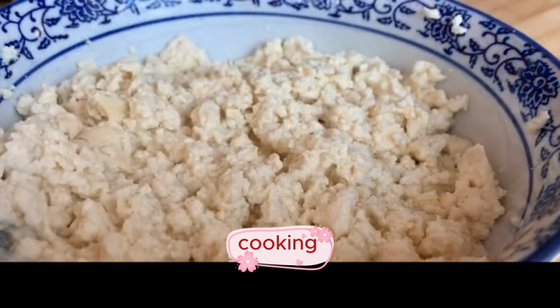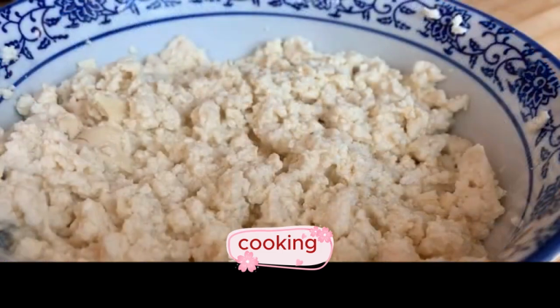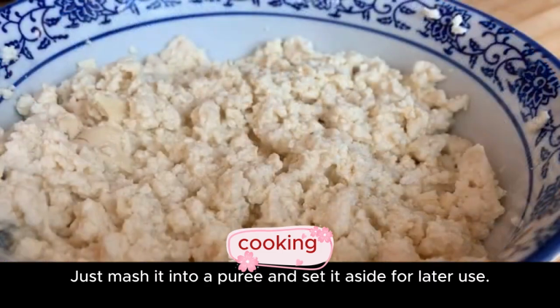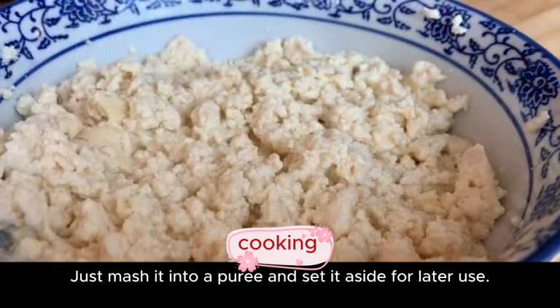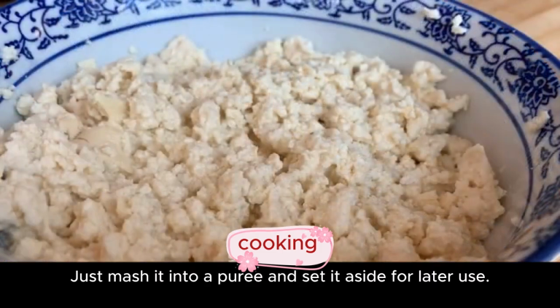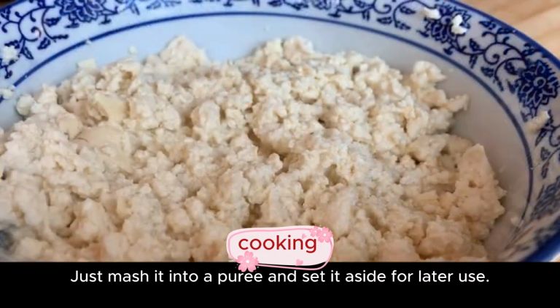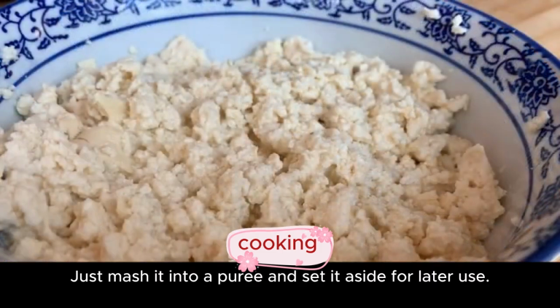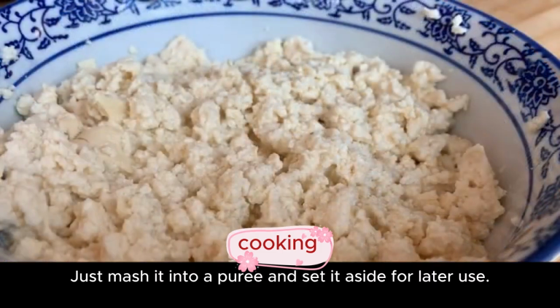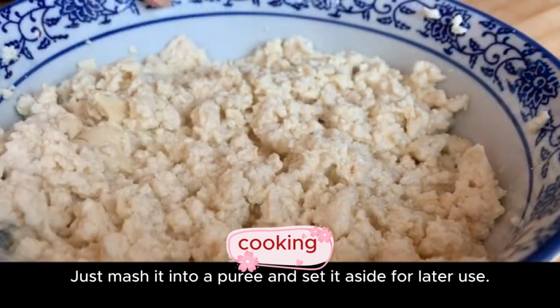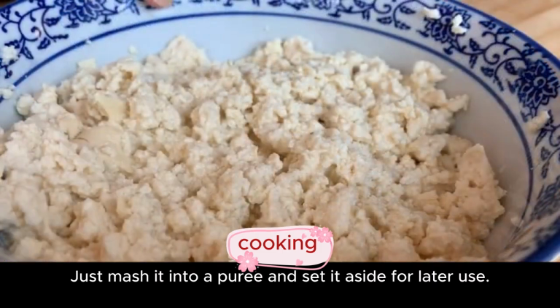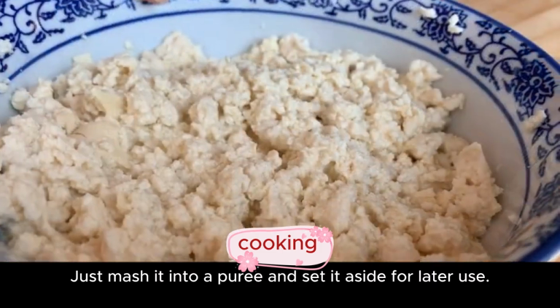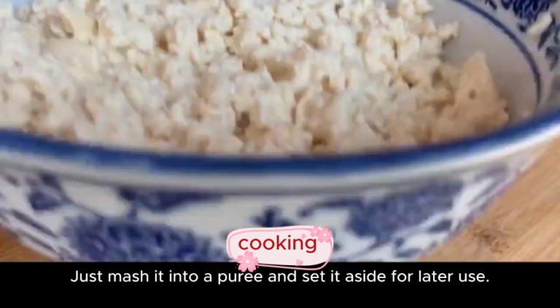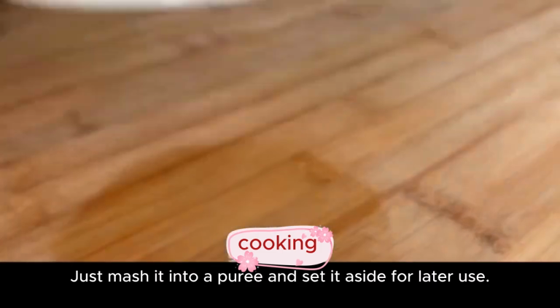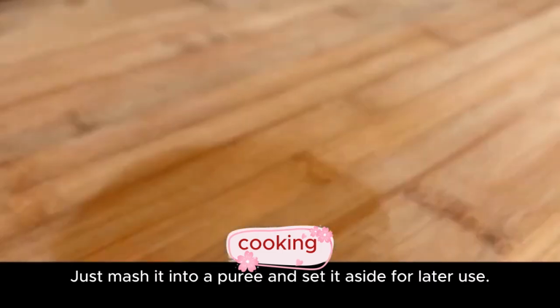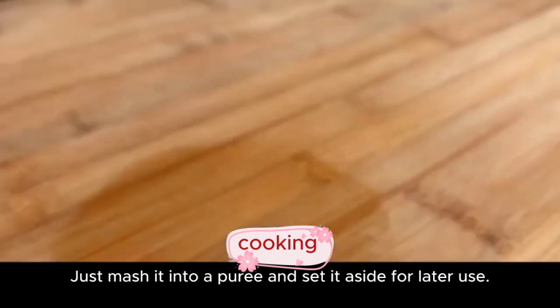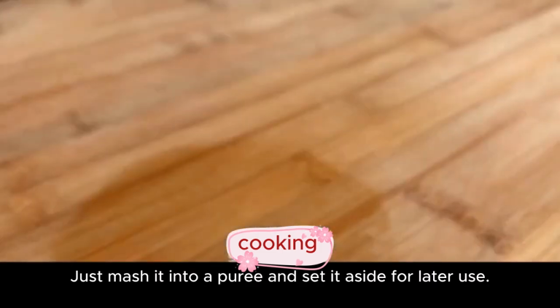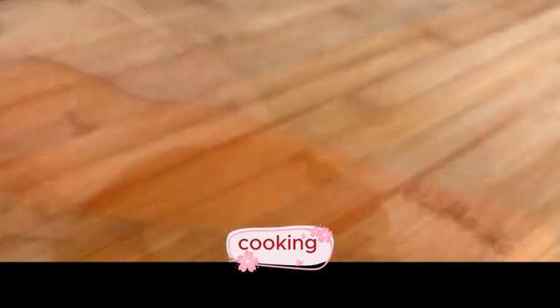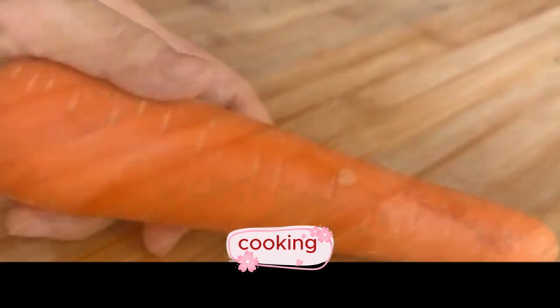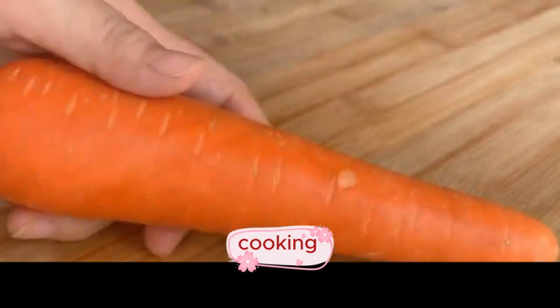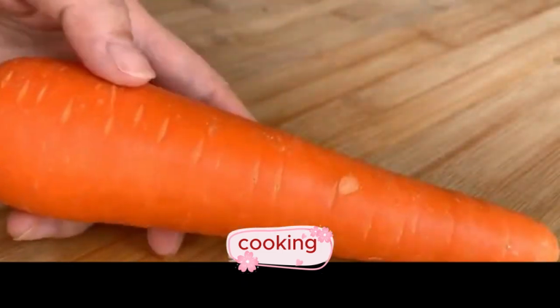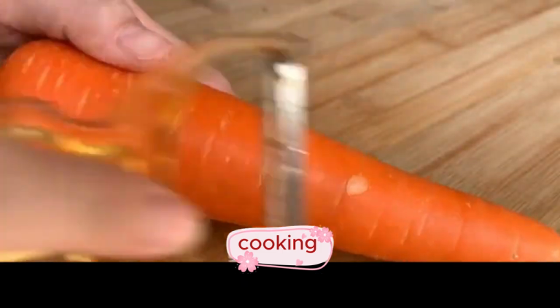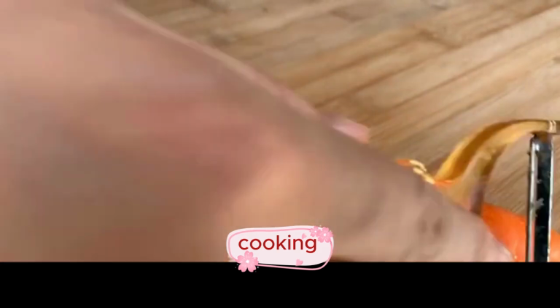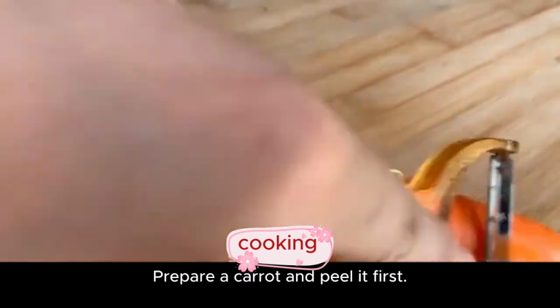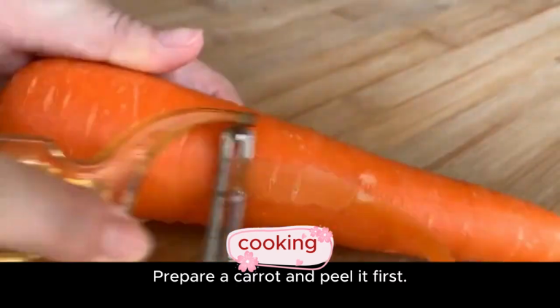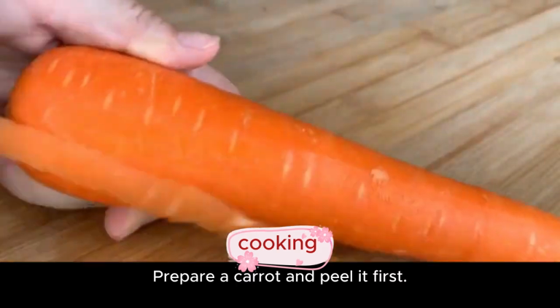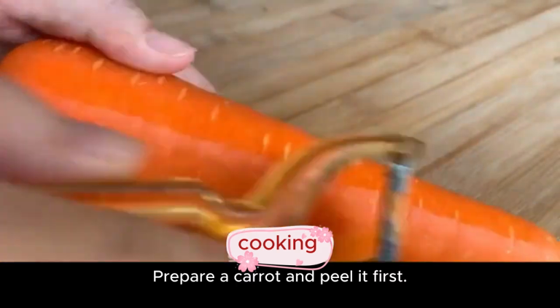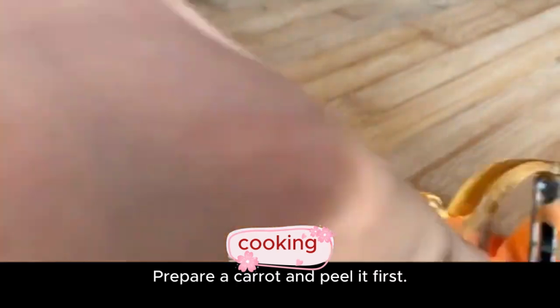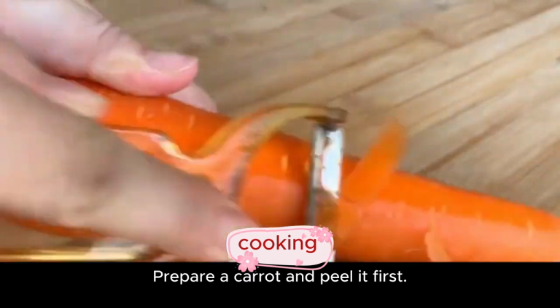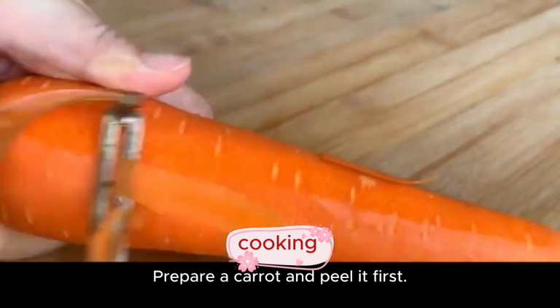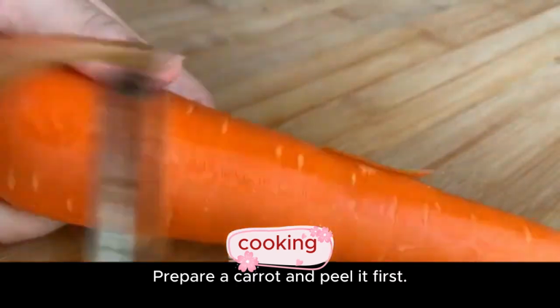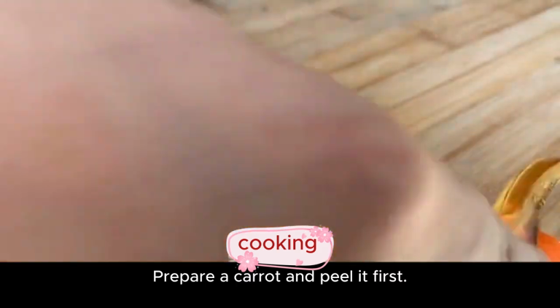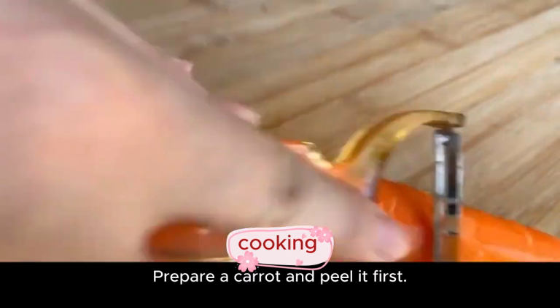Just mash it into a puree and set it aside for later use. Prepare a carrot and peel it first.